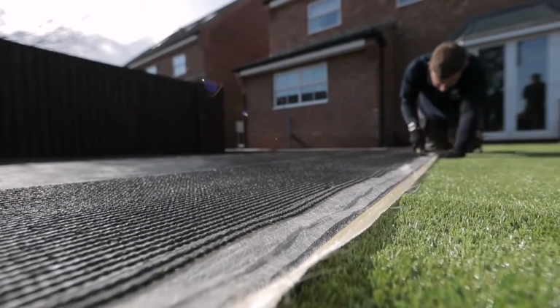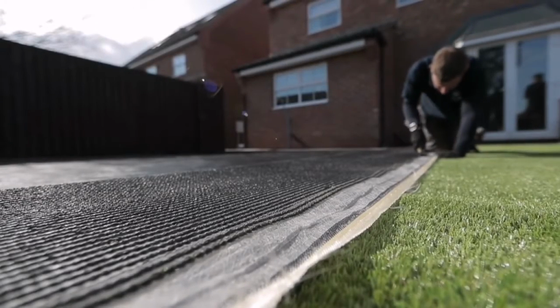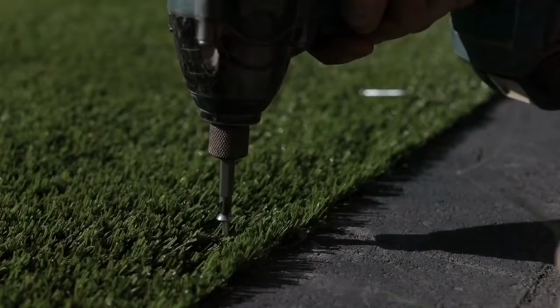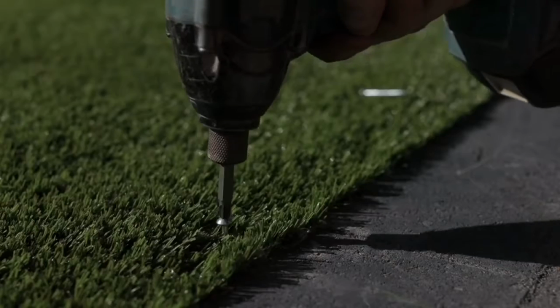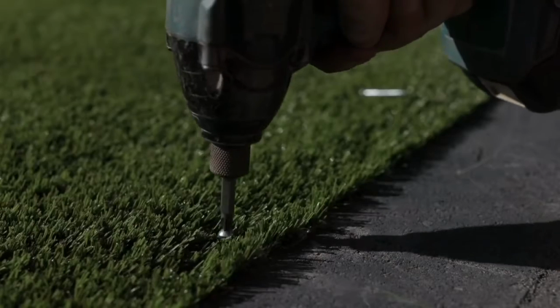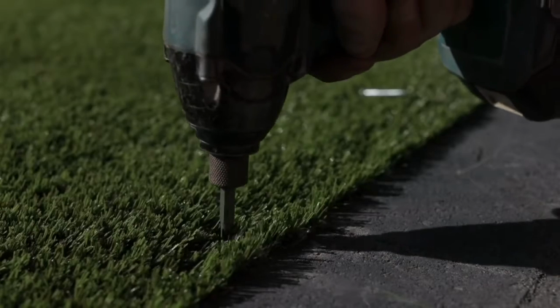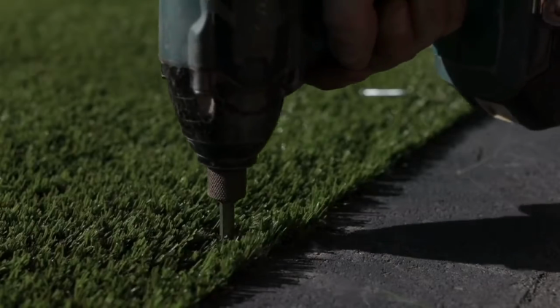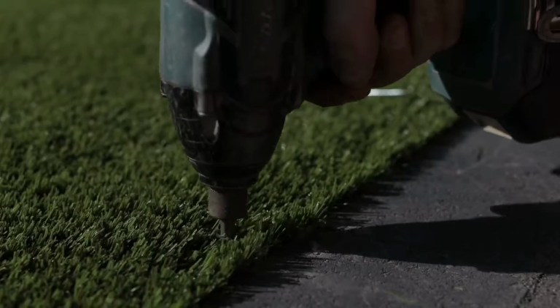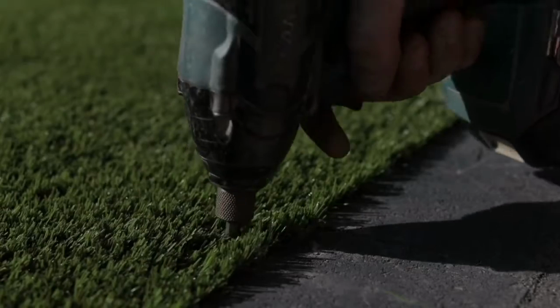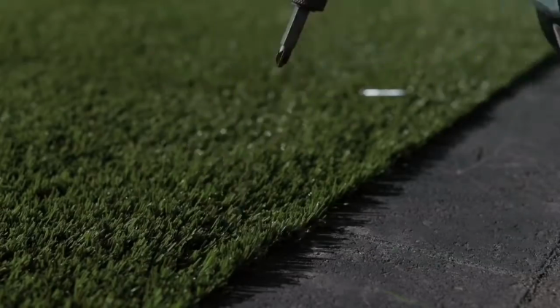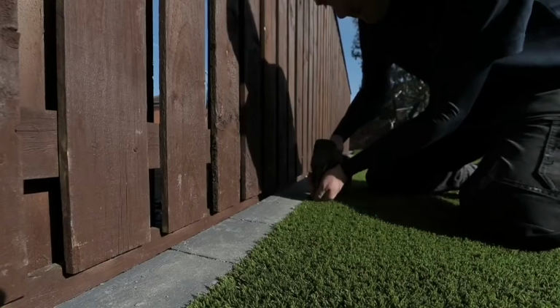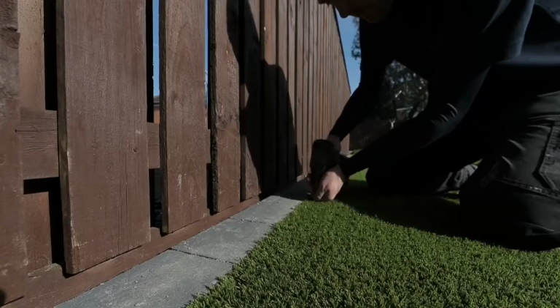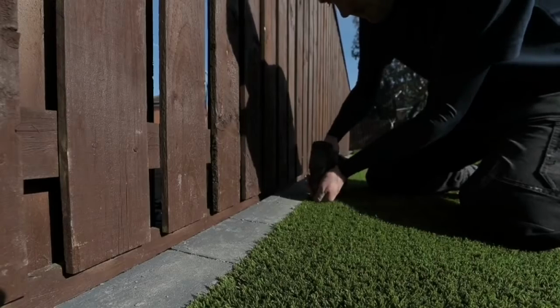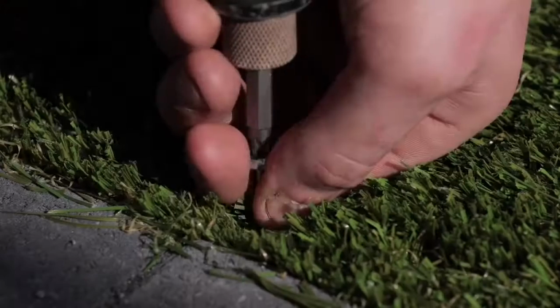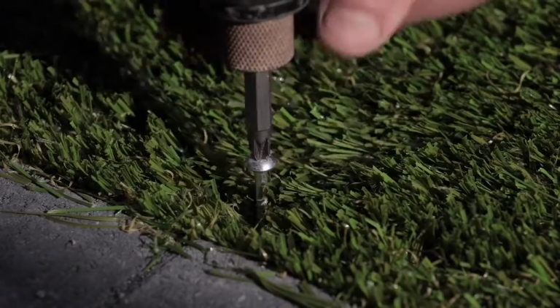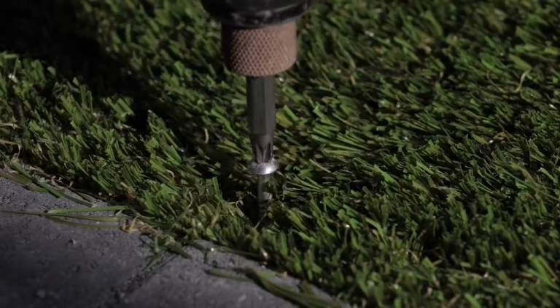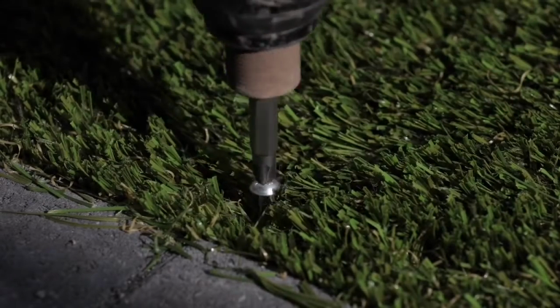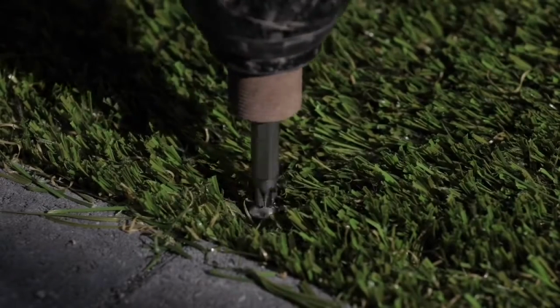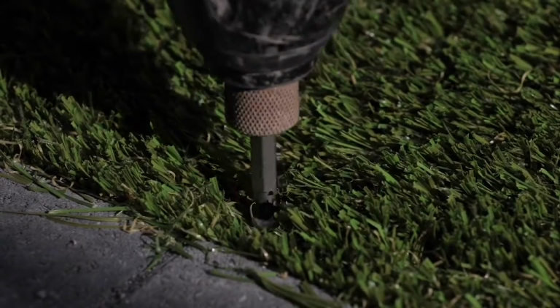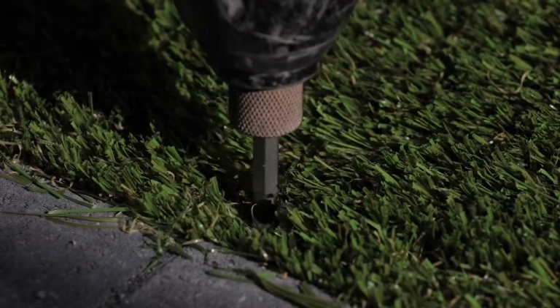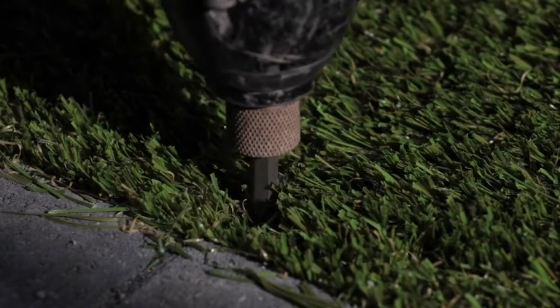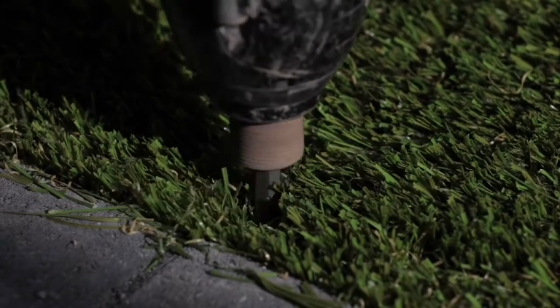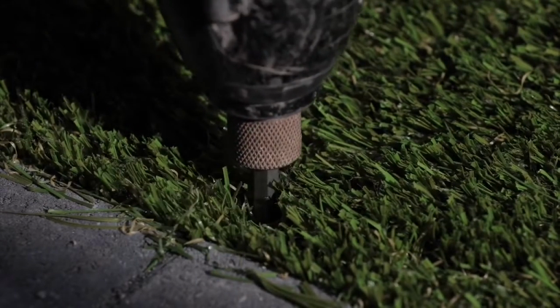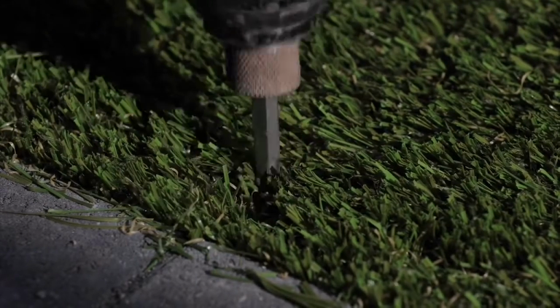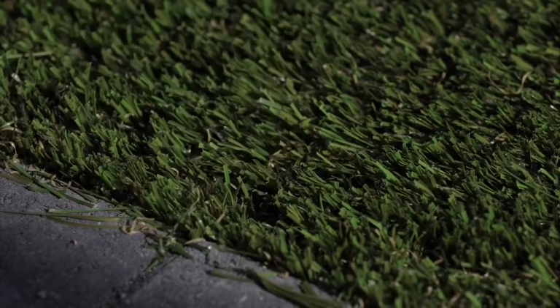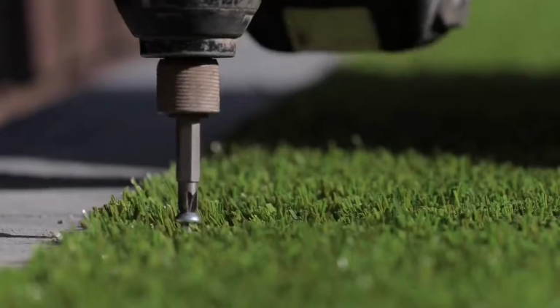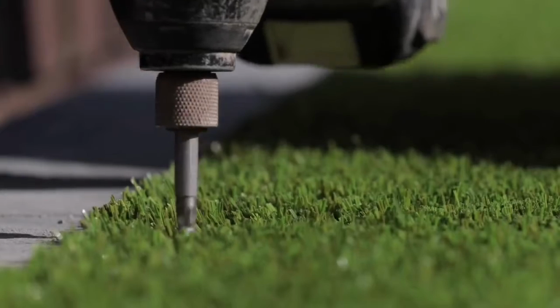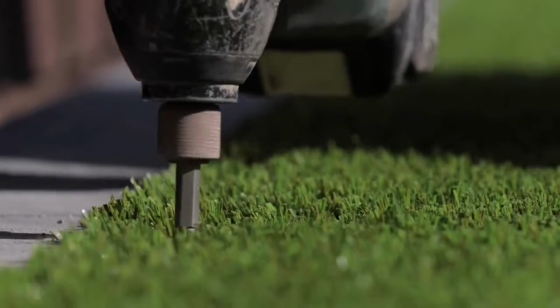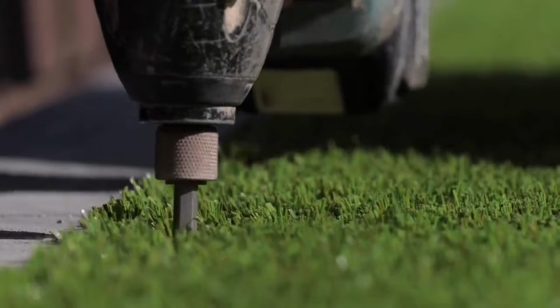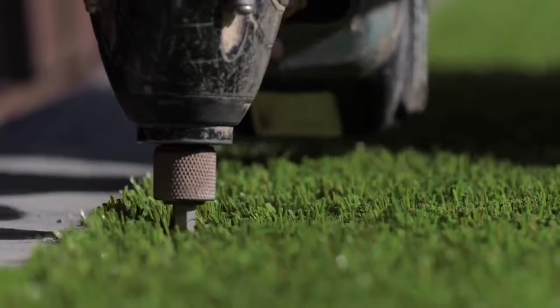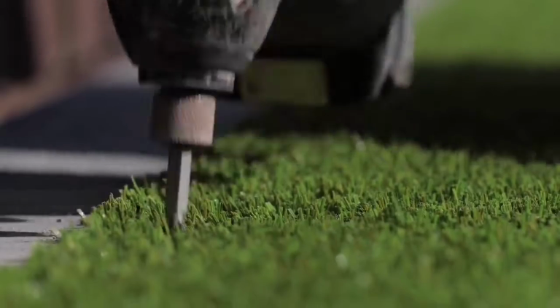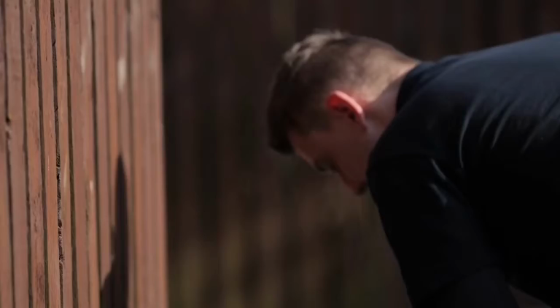When you're happy, fit the grass to the edge restraint using pan head screws every 150-200mm.